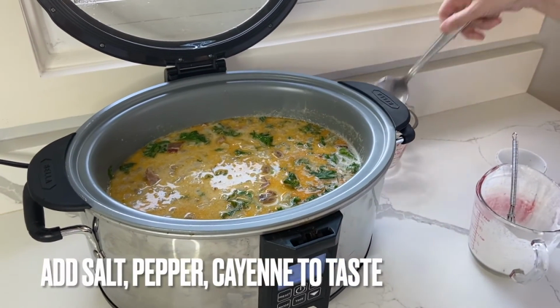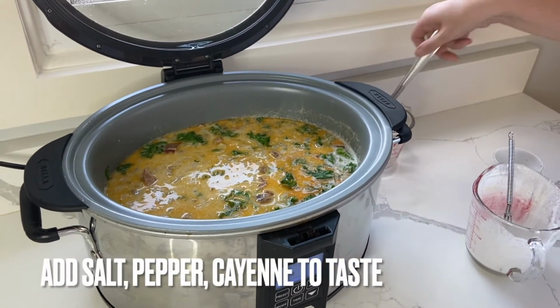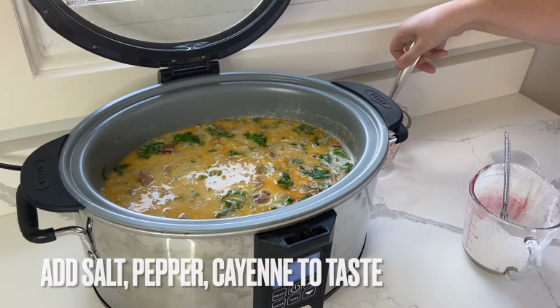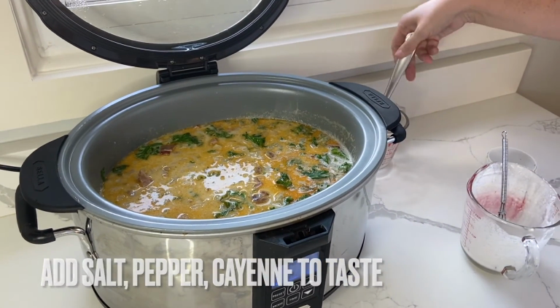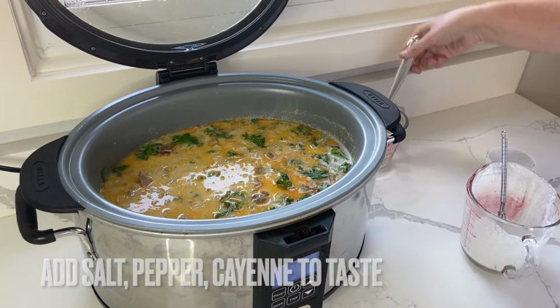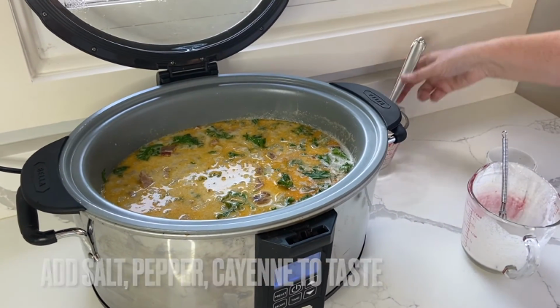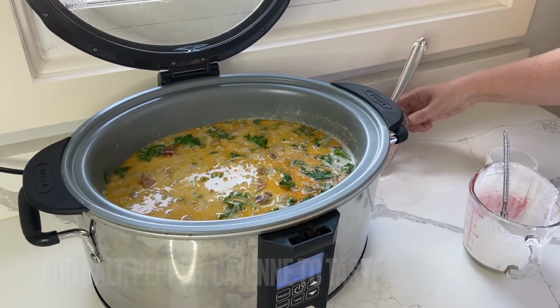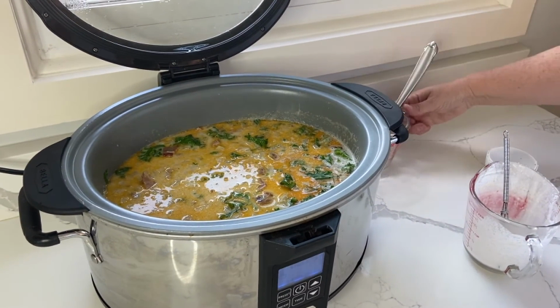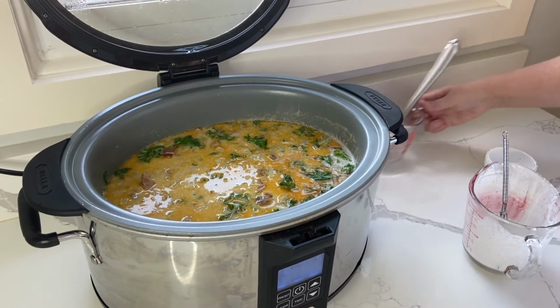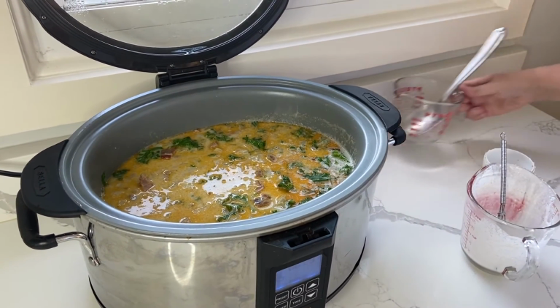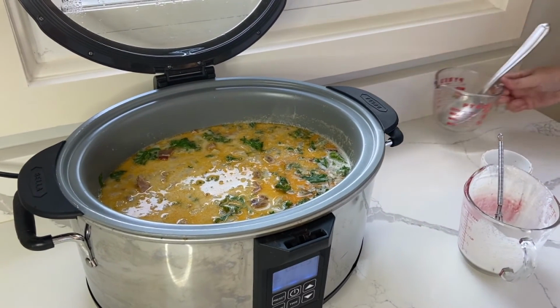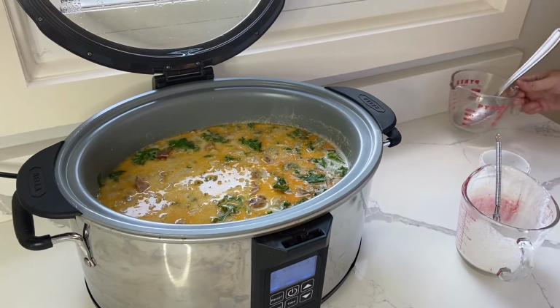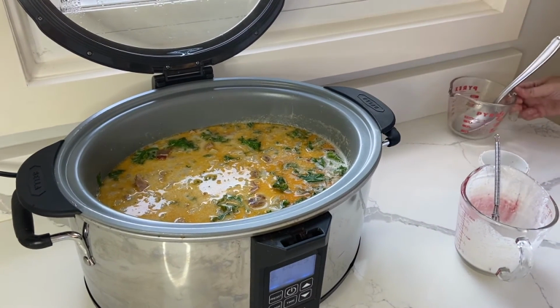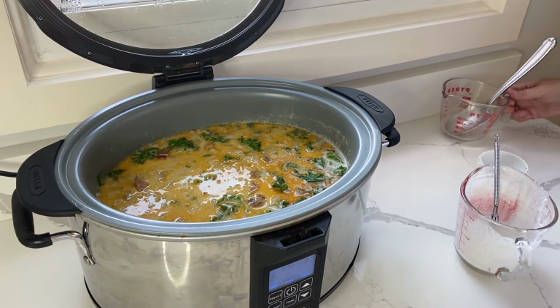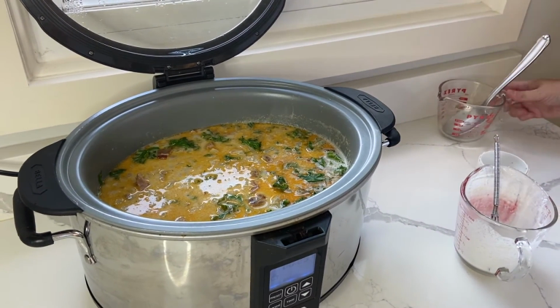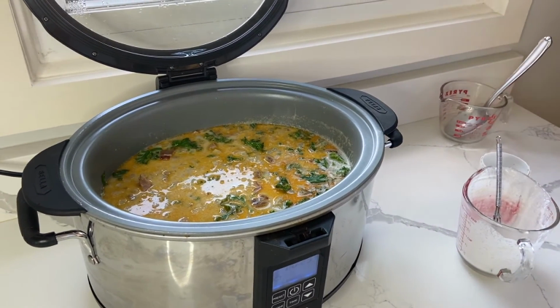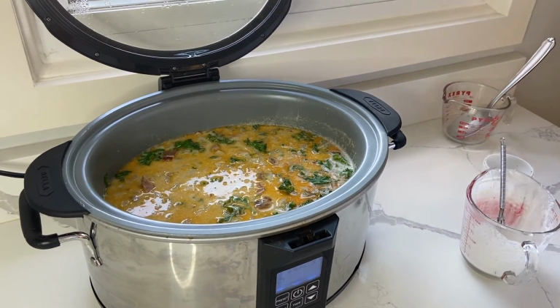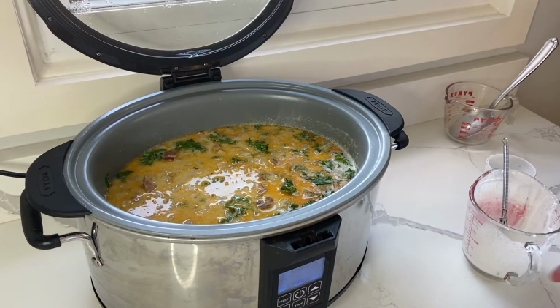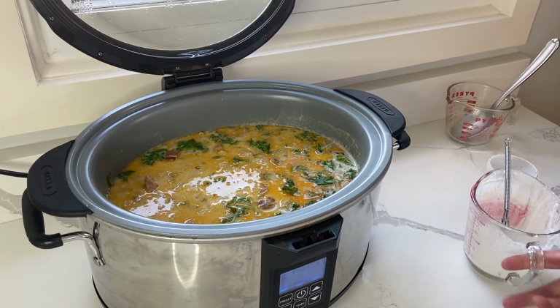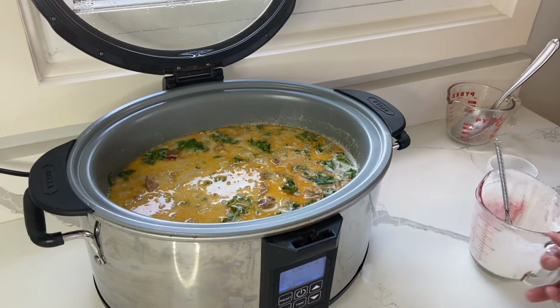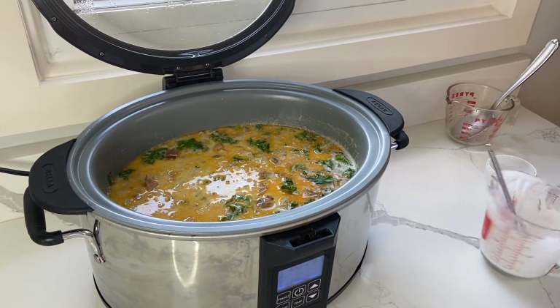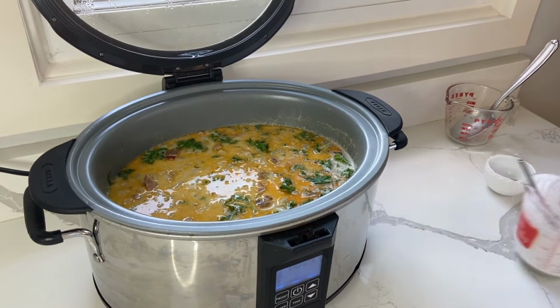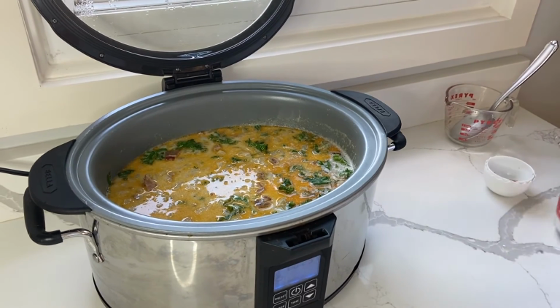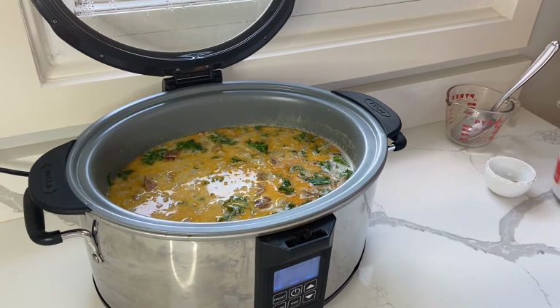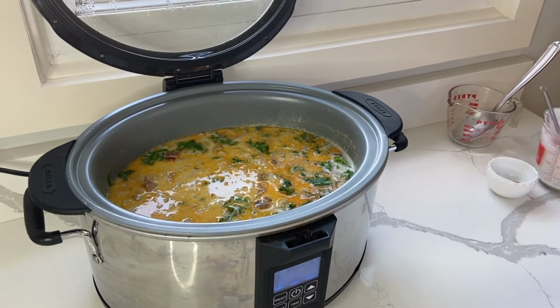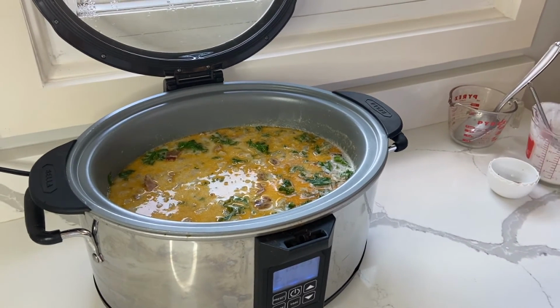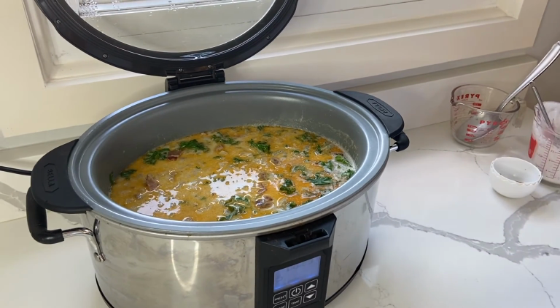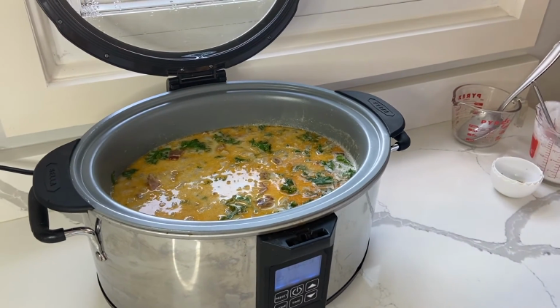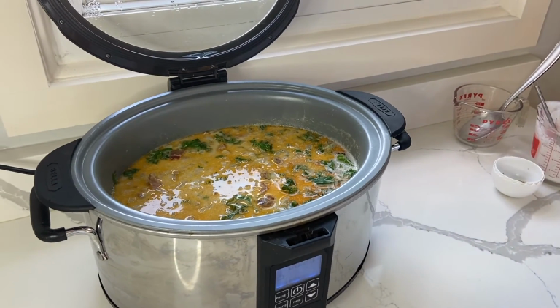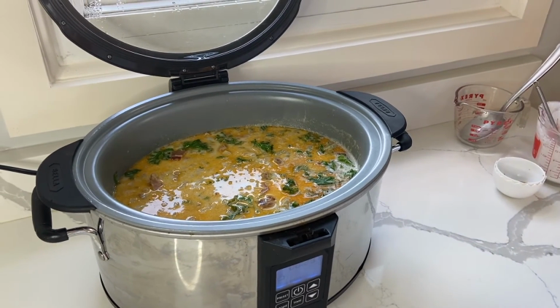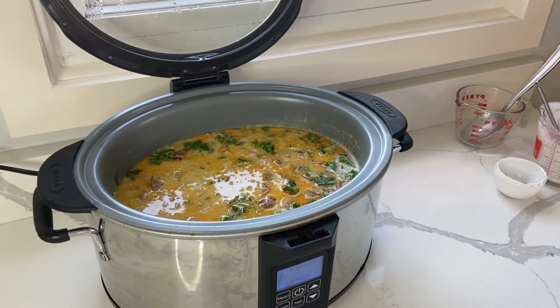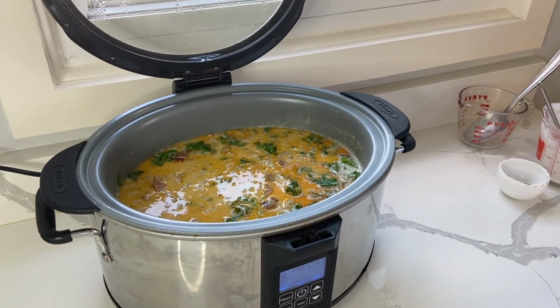We're going to cook on high for an additional 30 minutes to let the soup thicken, and then it'll be ready to serve.